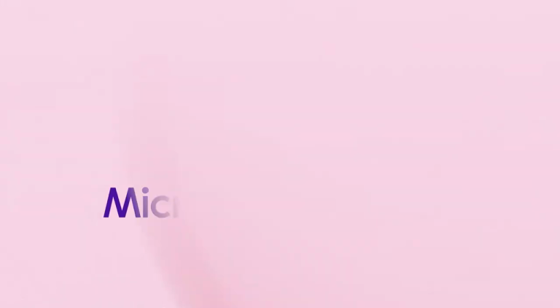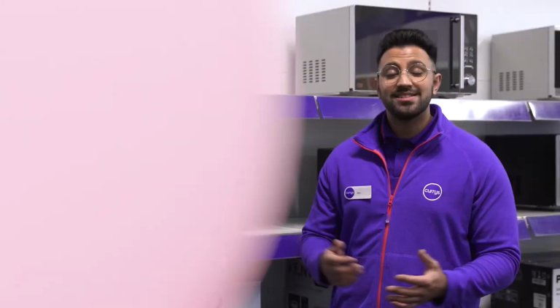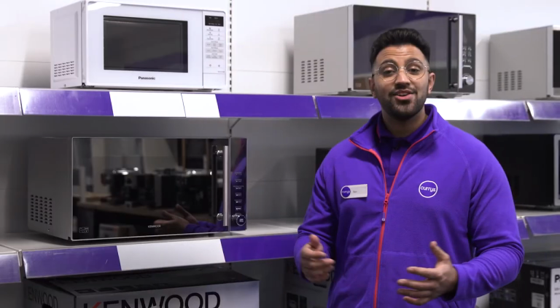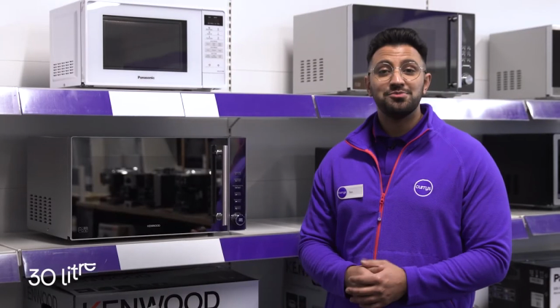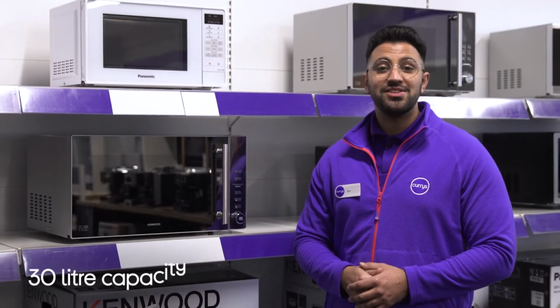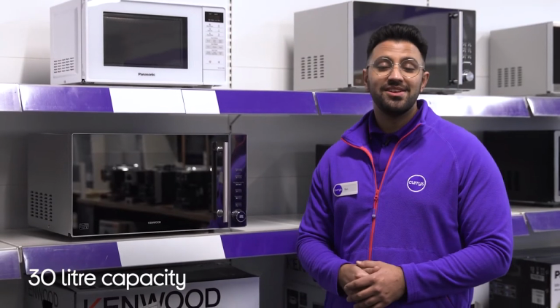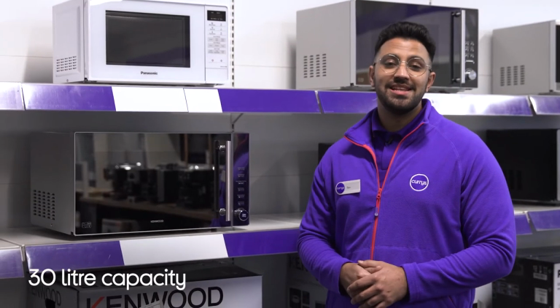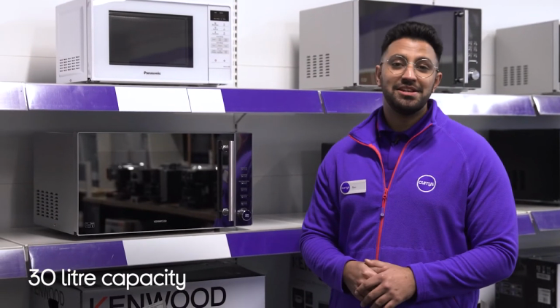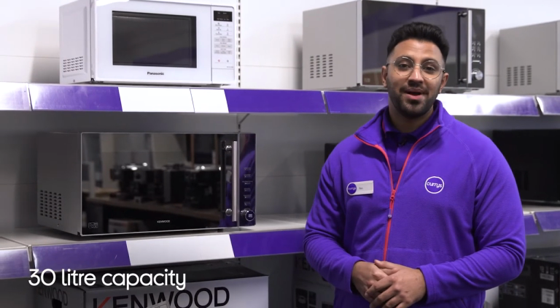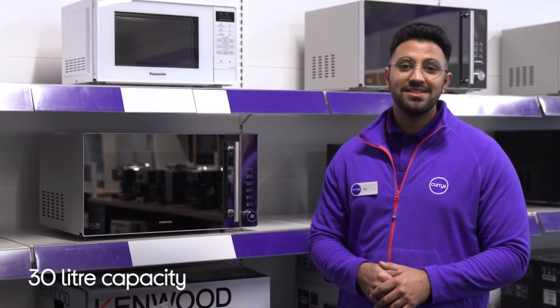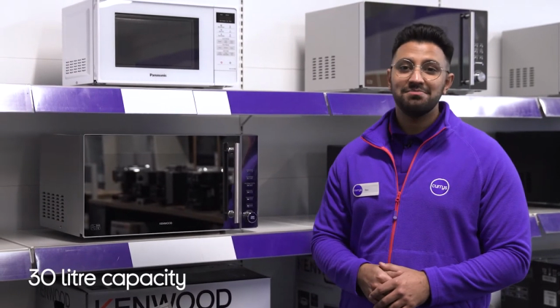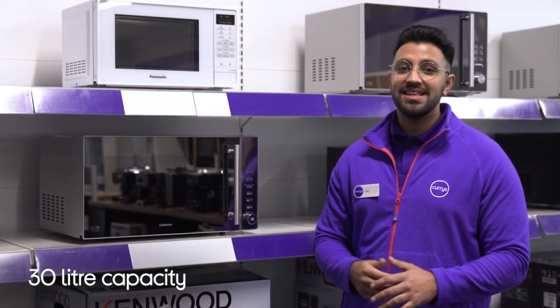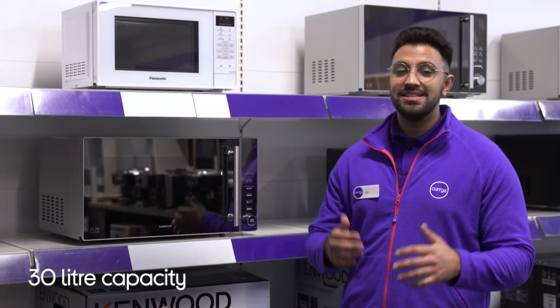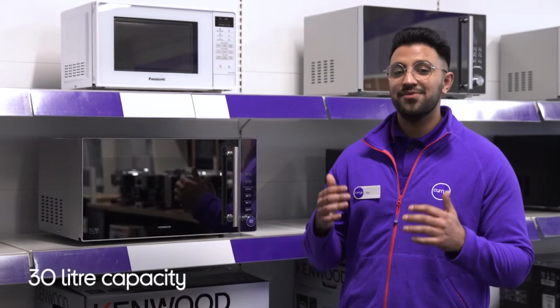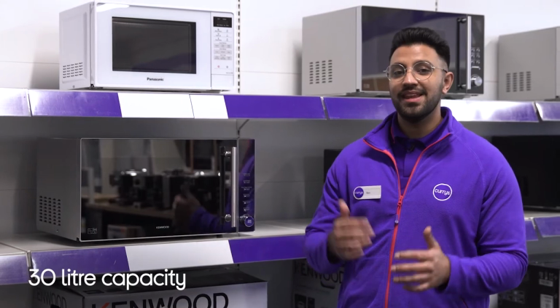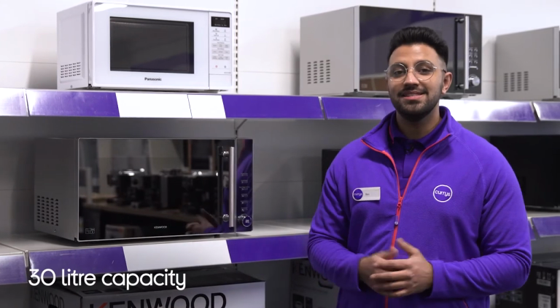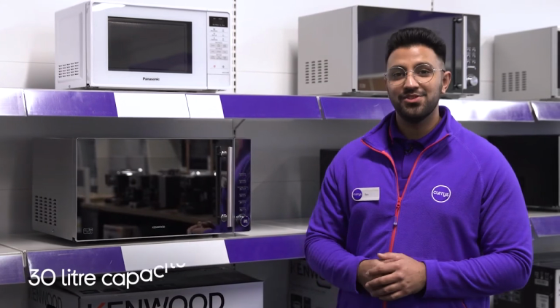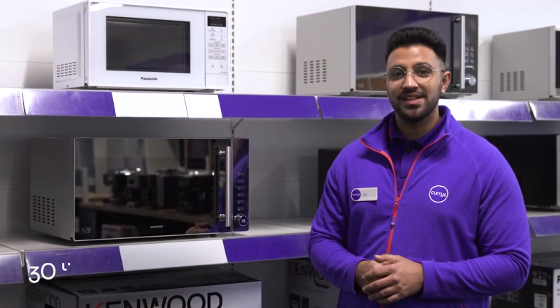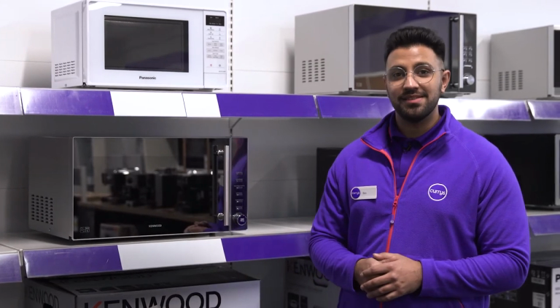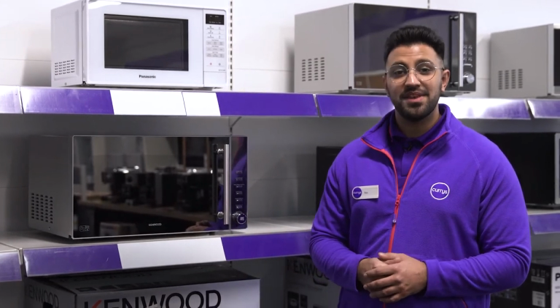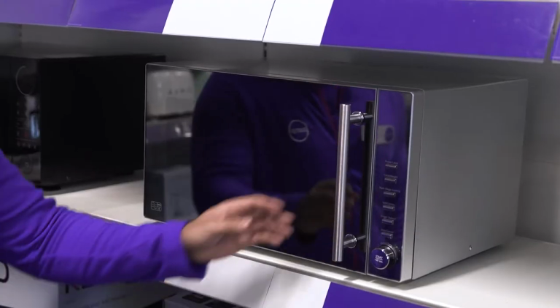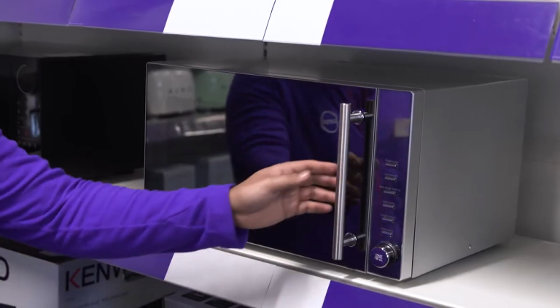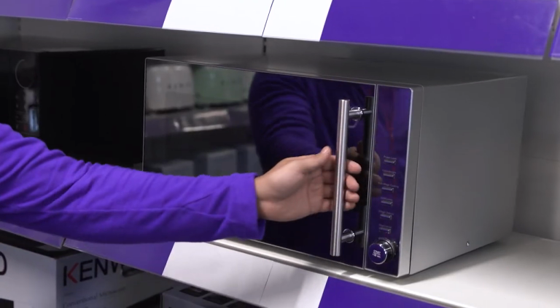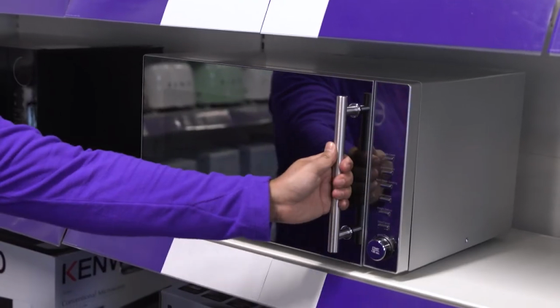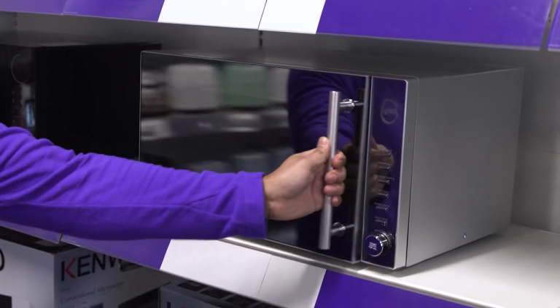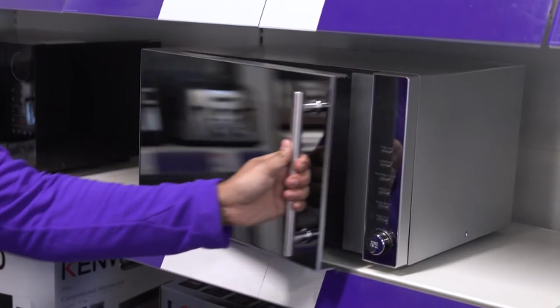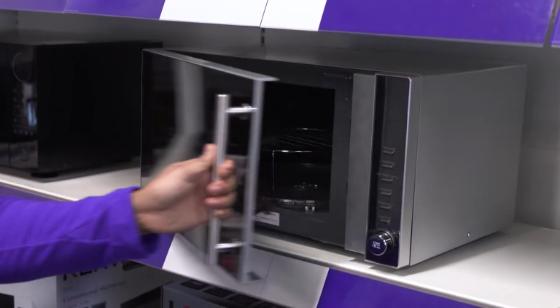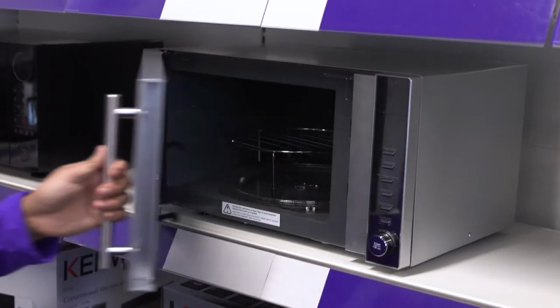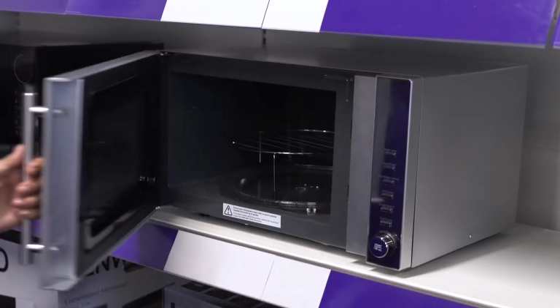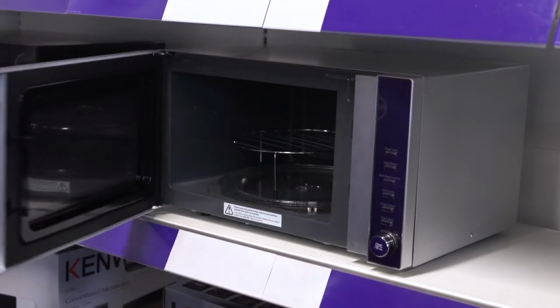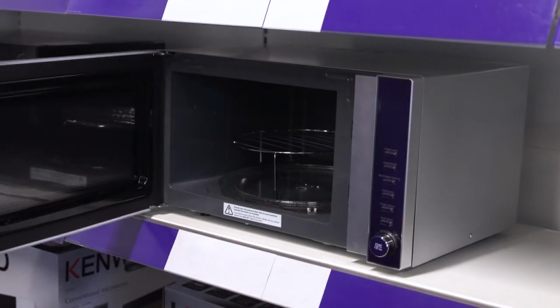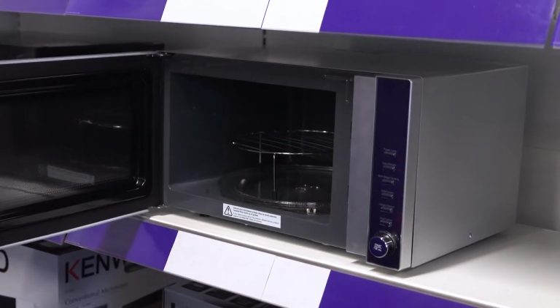Its large and spacious 30-litre capacity makes it easy to fit in any dish you fancy, saving you plenty of time when it comes to reheating meals ready for serving.